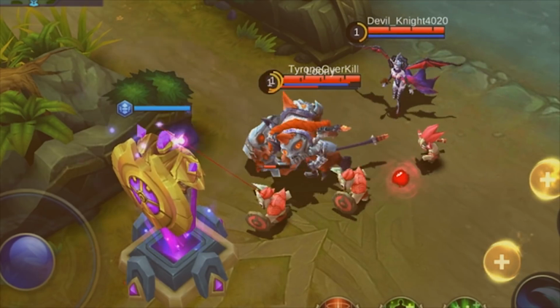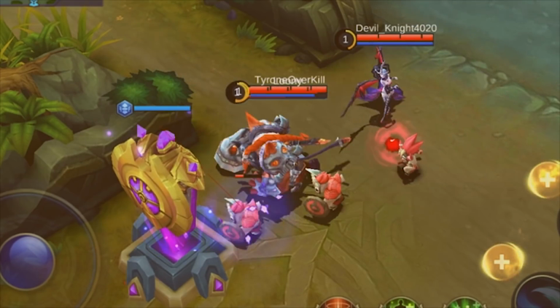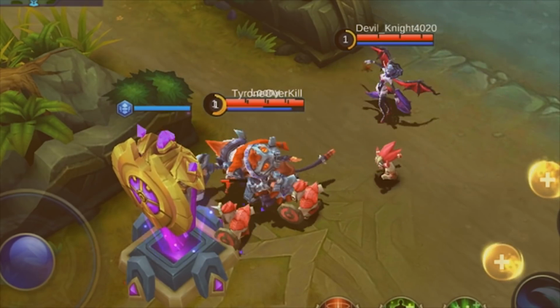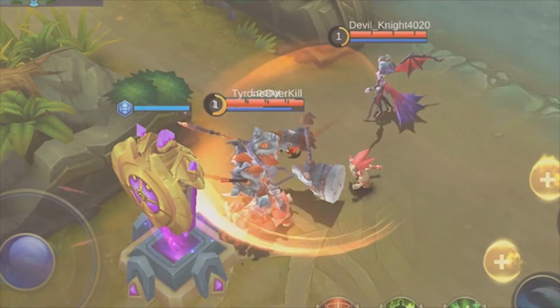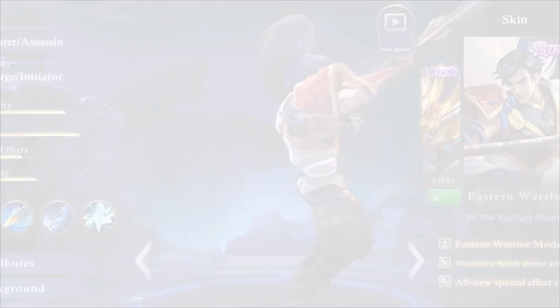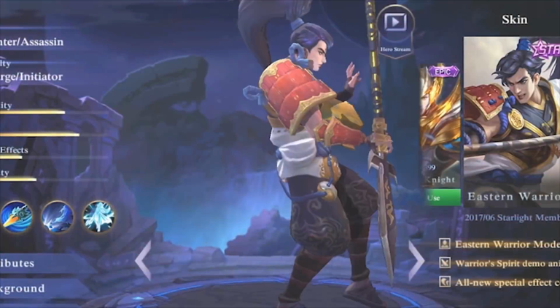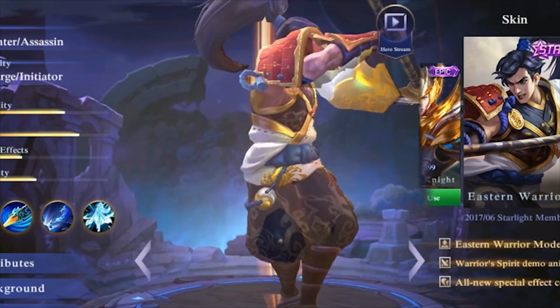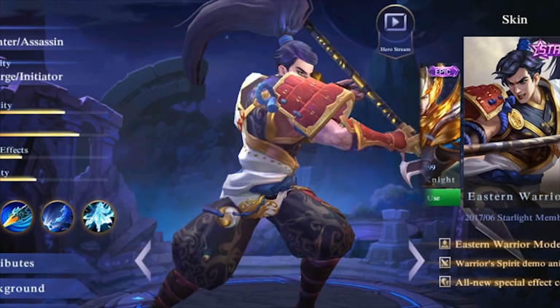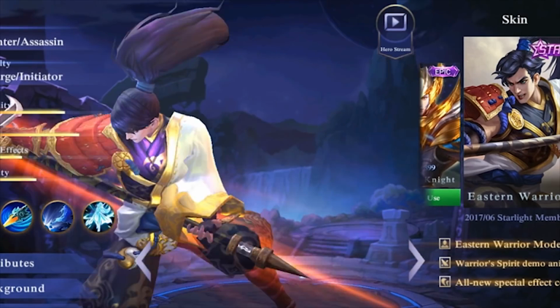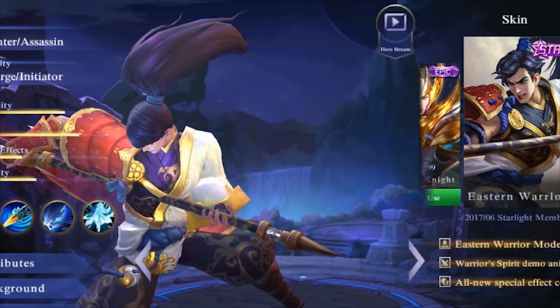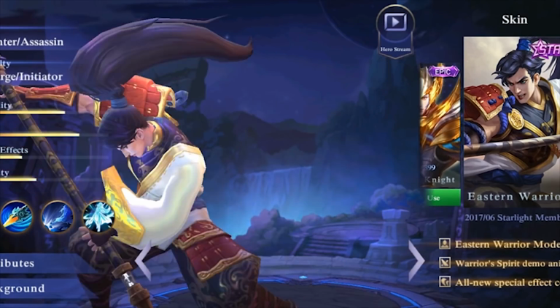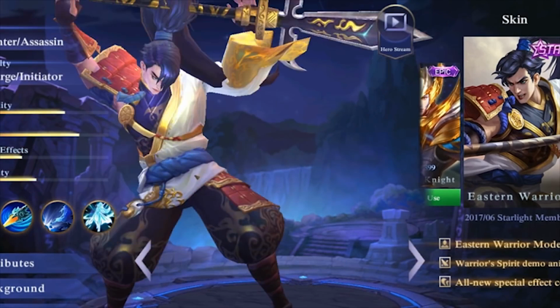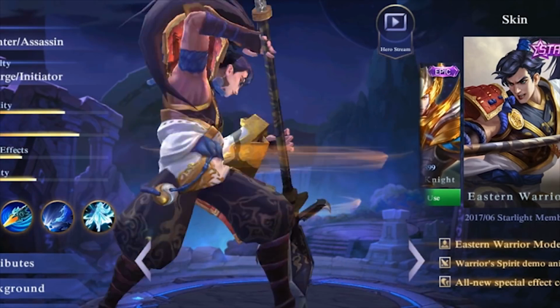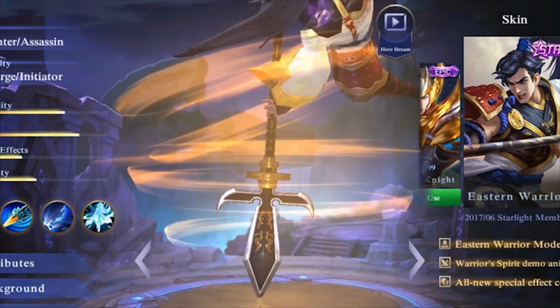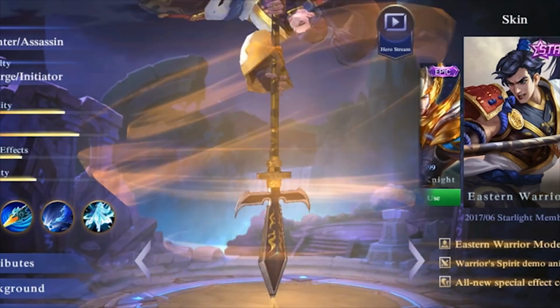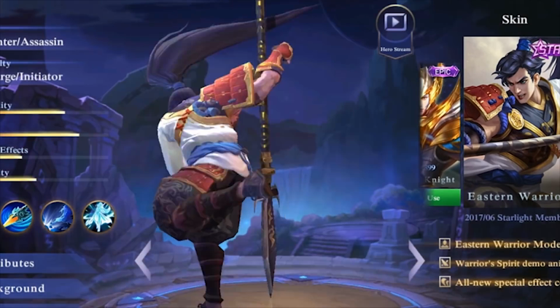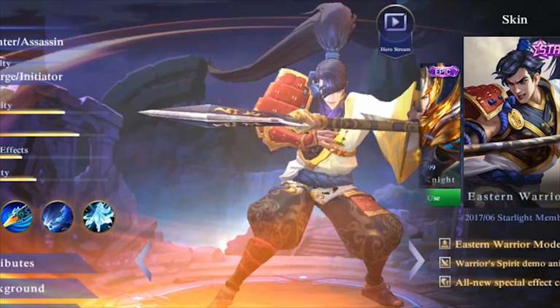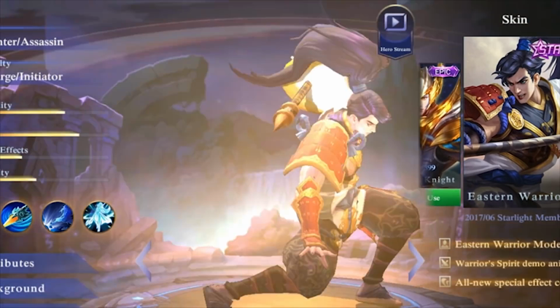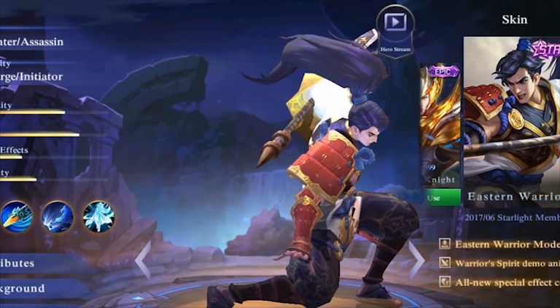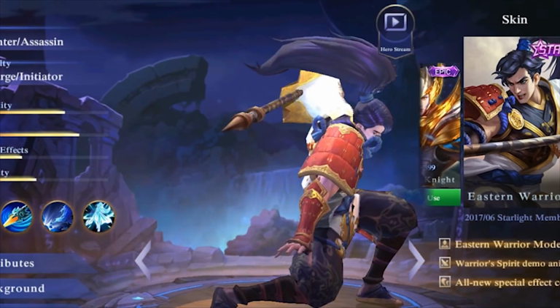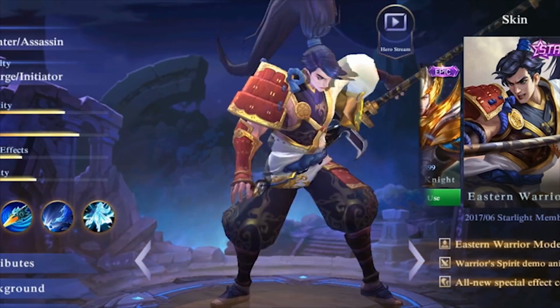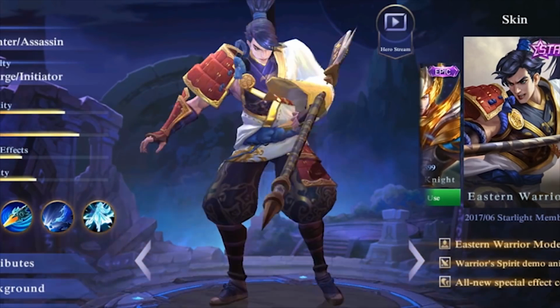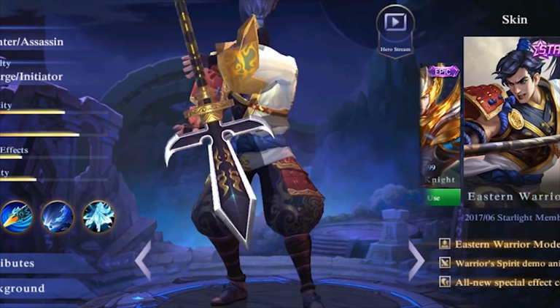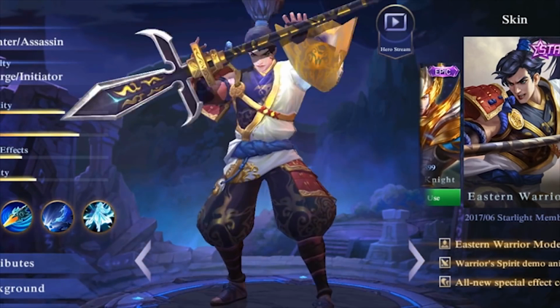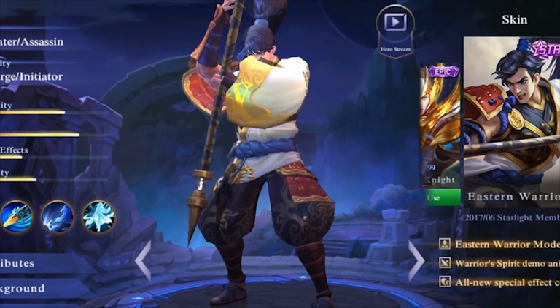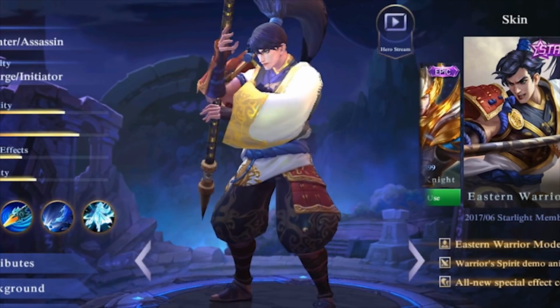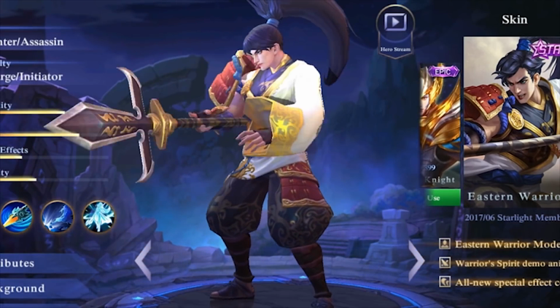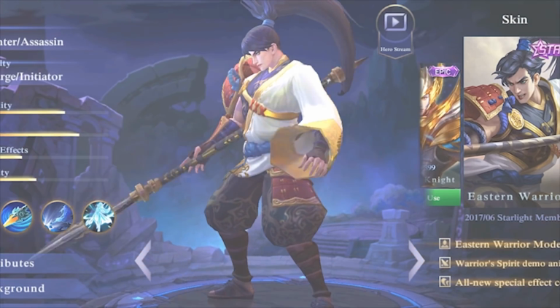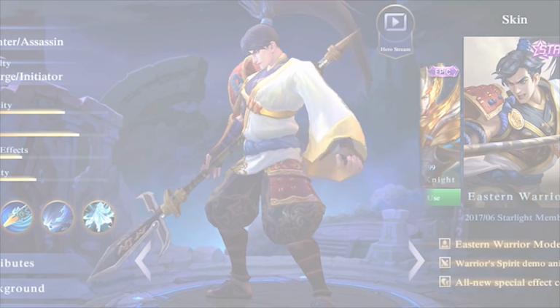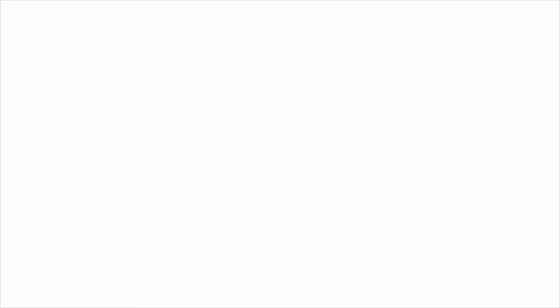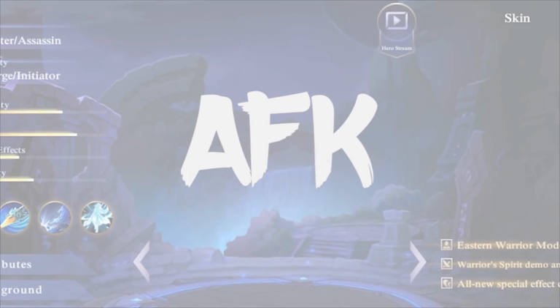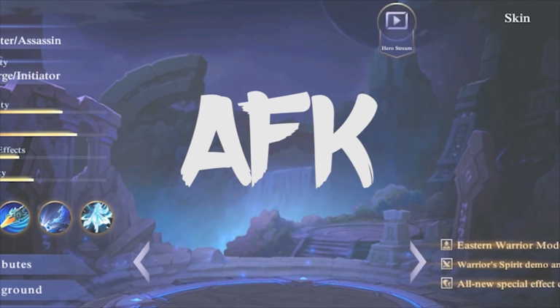Only Zelong, master of four elements, could stop them. But when the world needed him most, he went AFK.